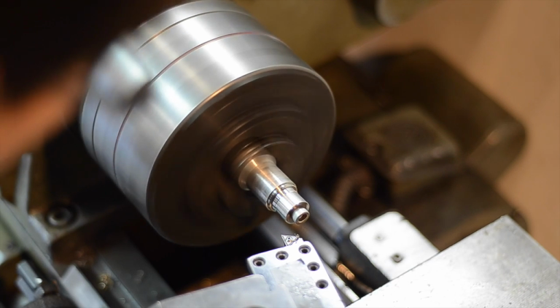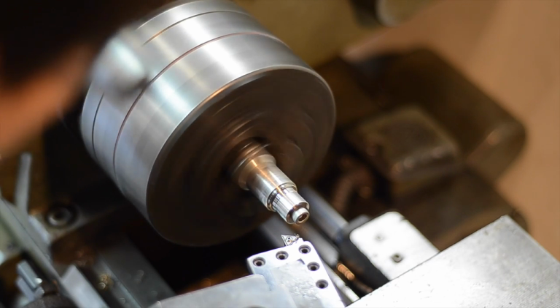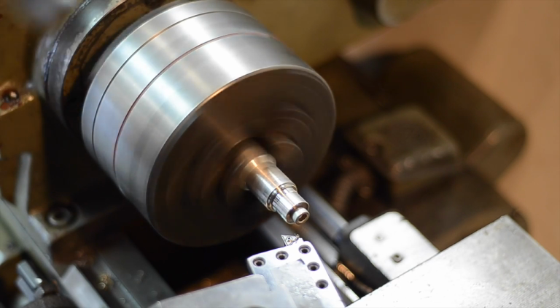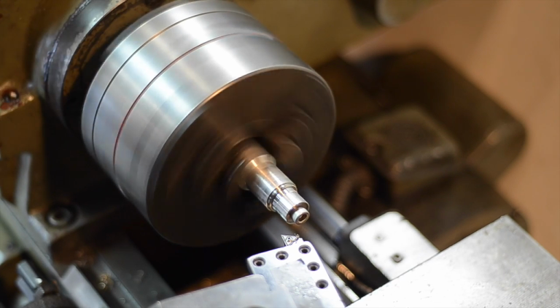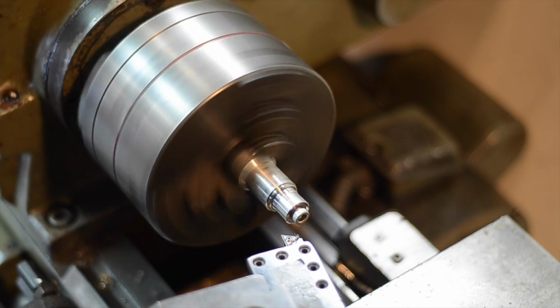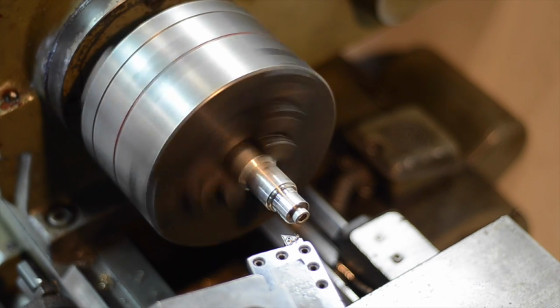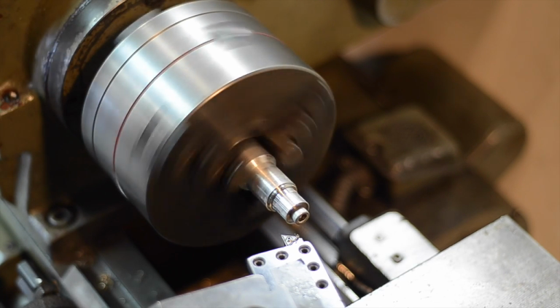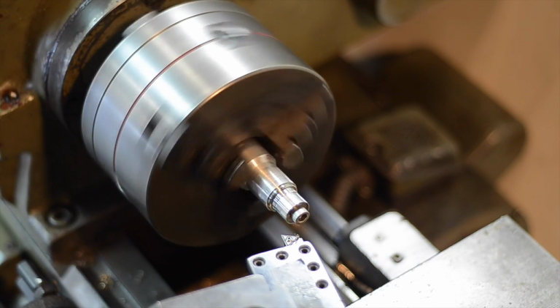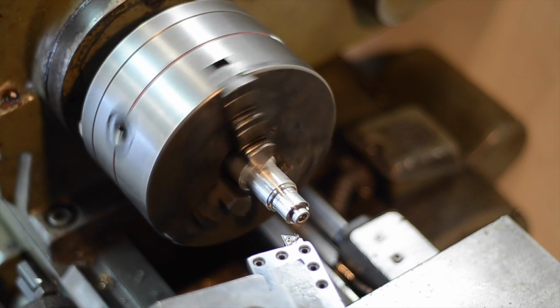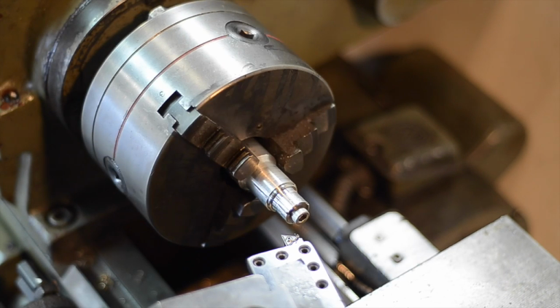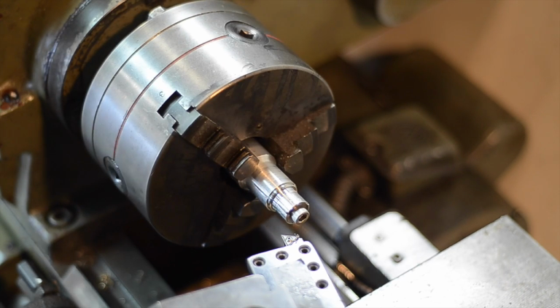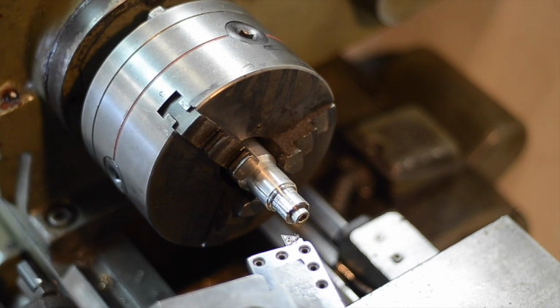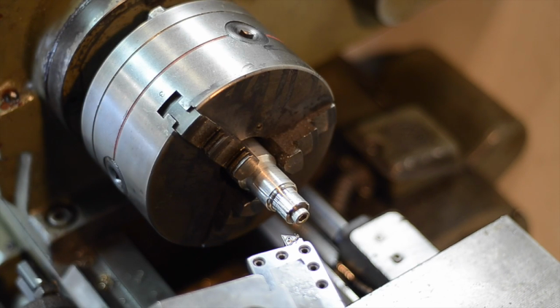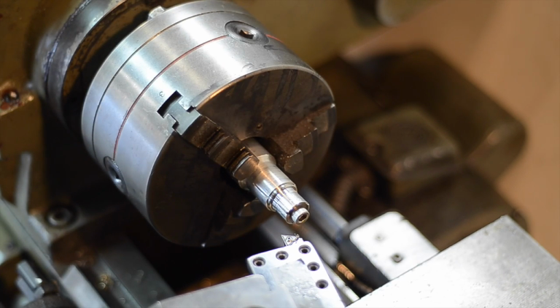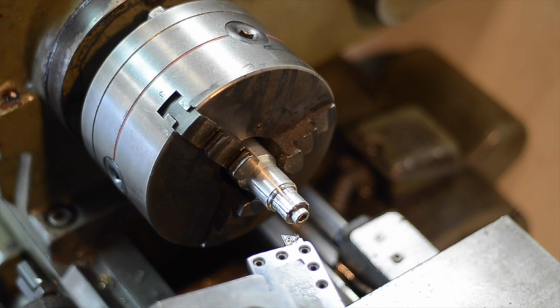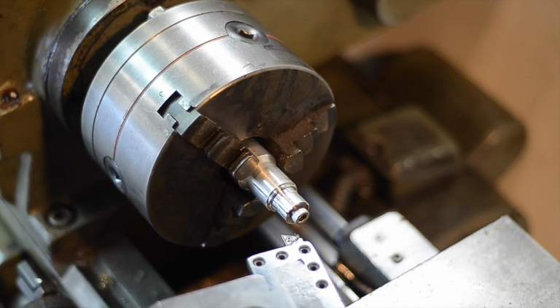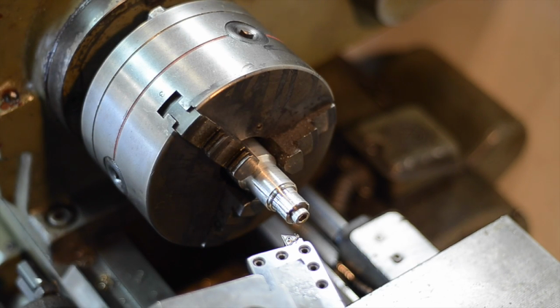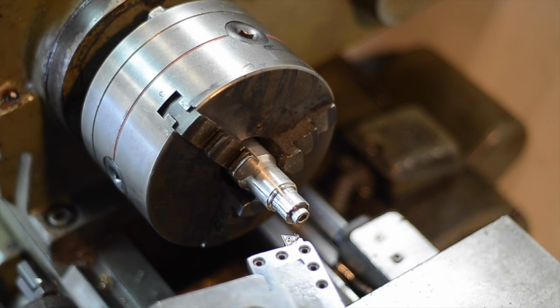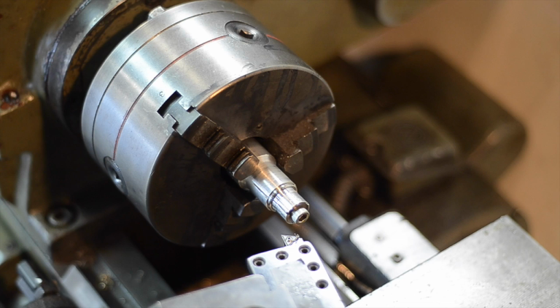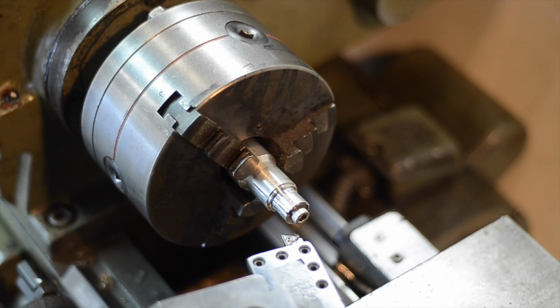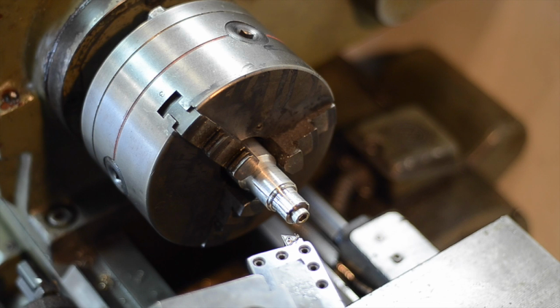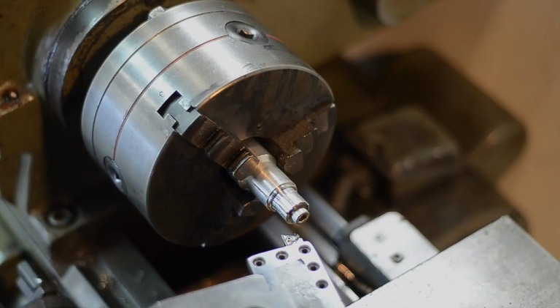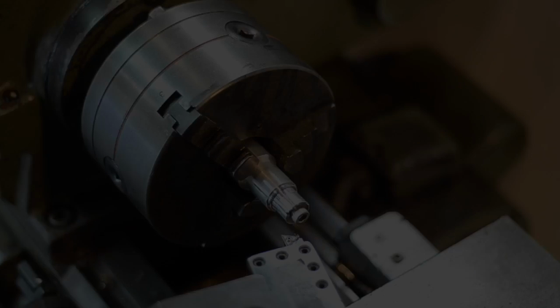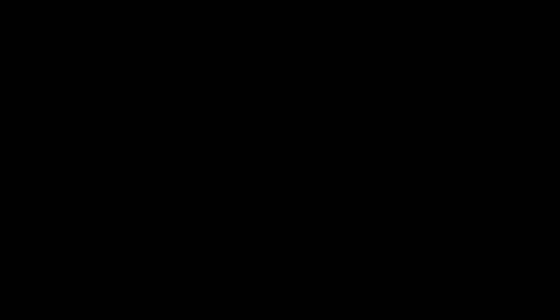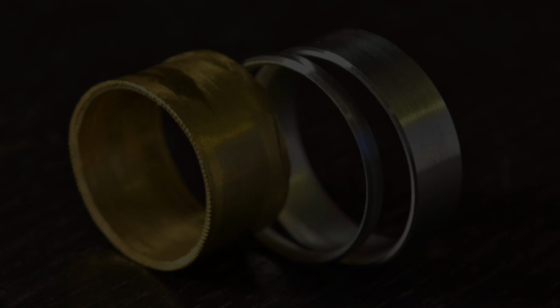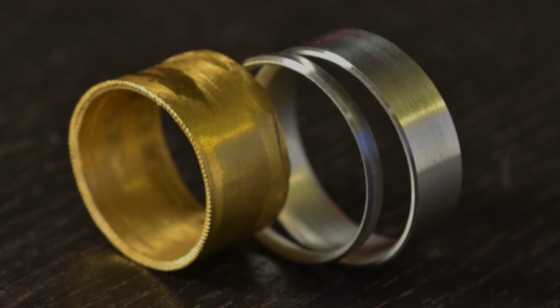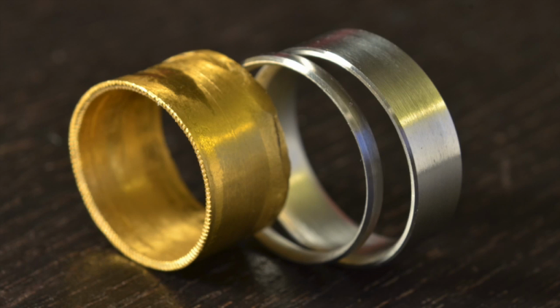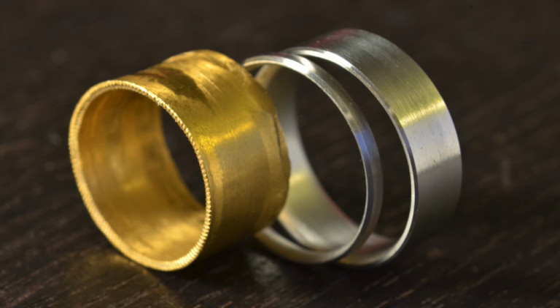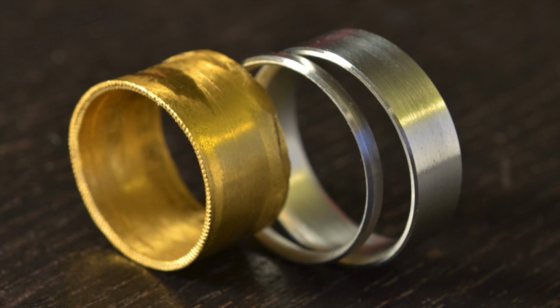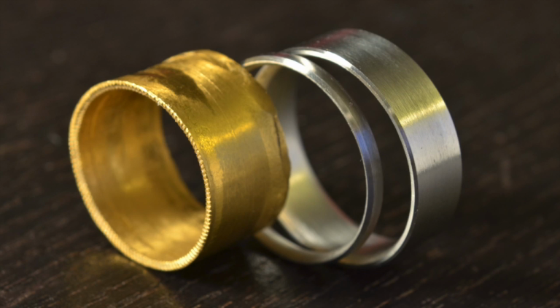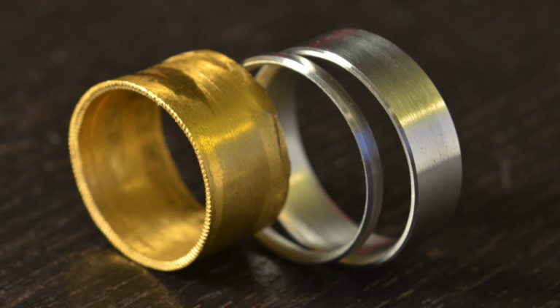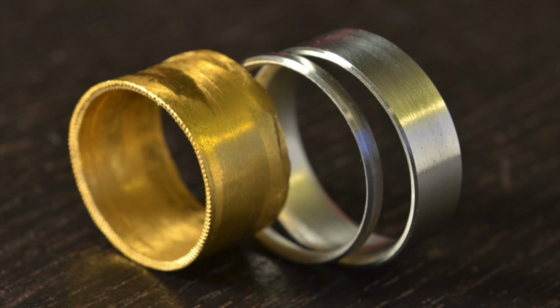And that's it. This particular ring wasn't actually one of the ones that I ended up using, but it's the same process for all of them.